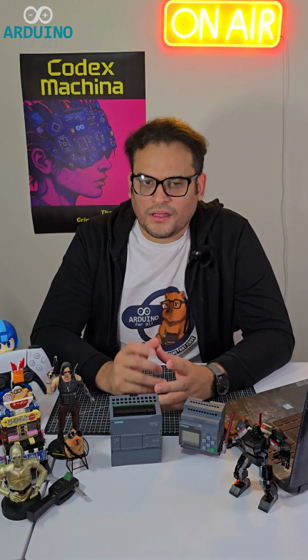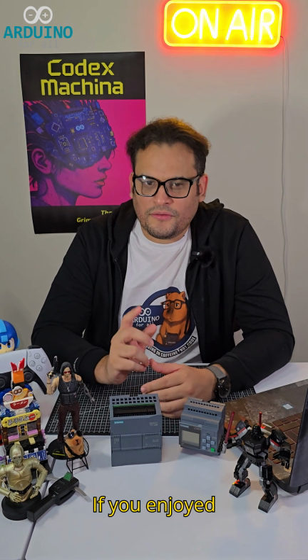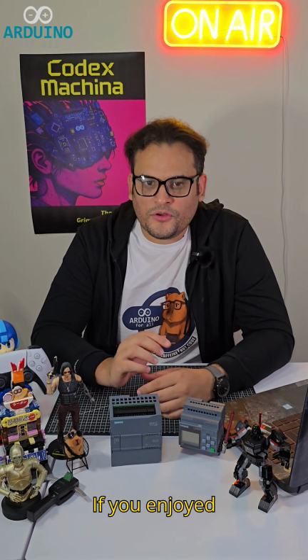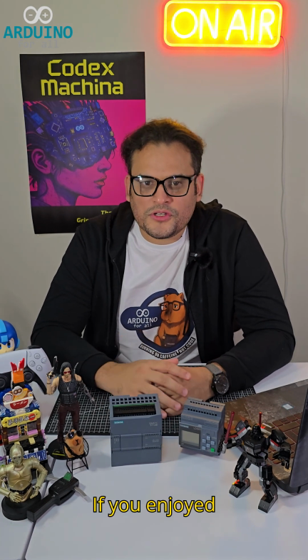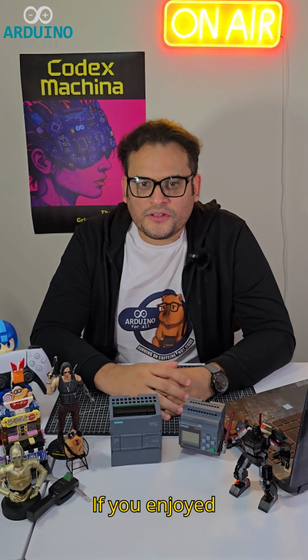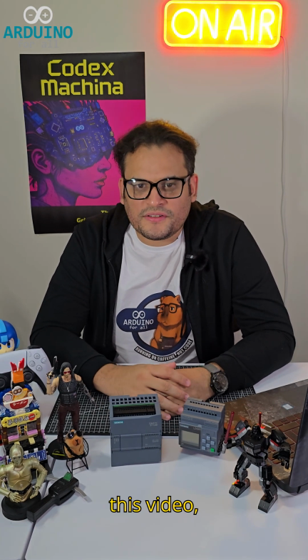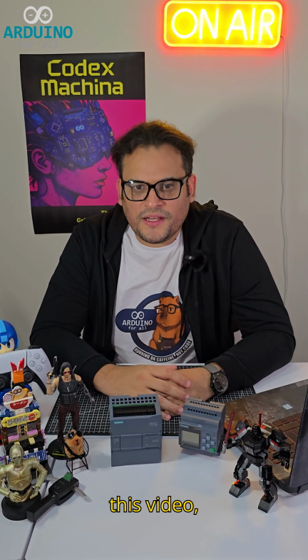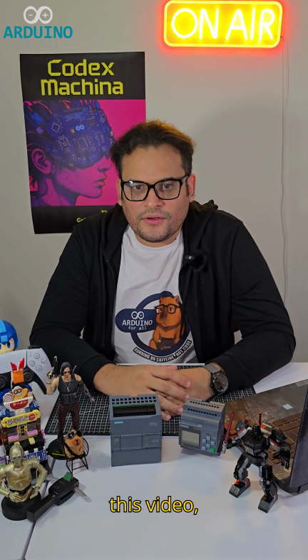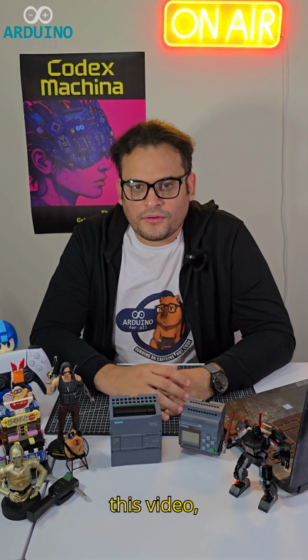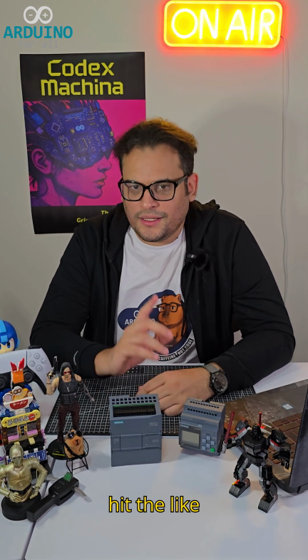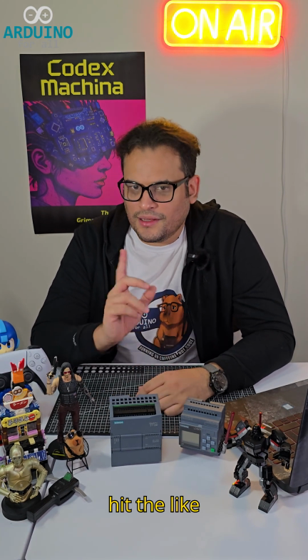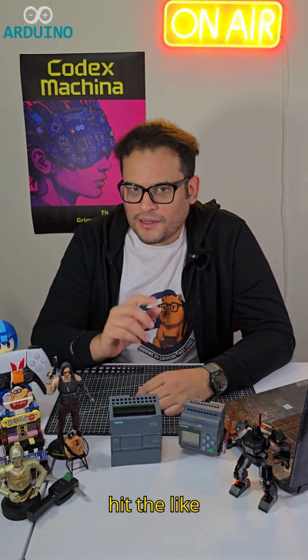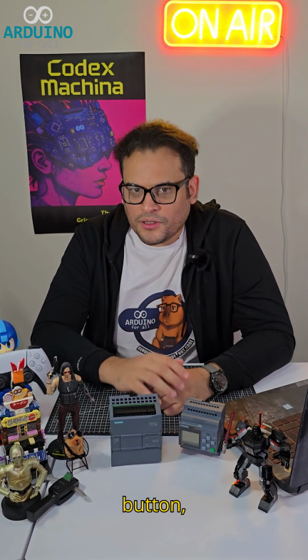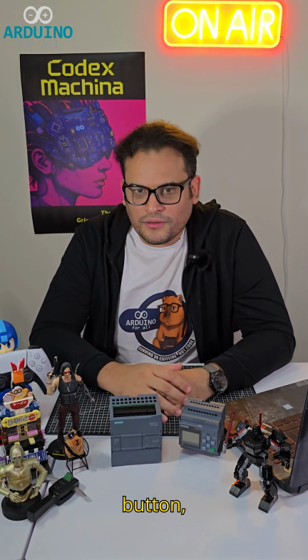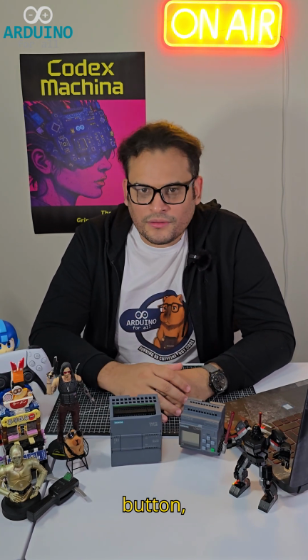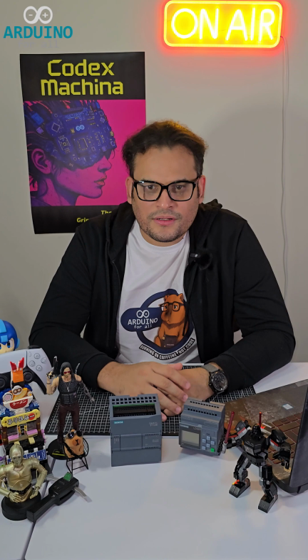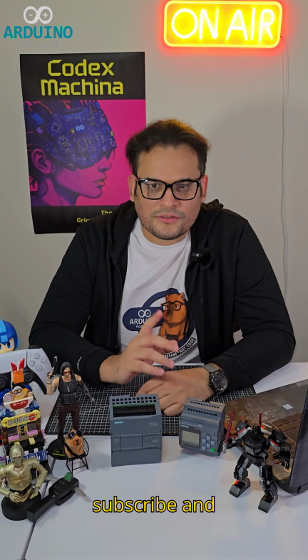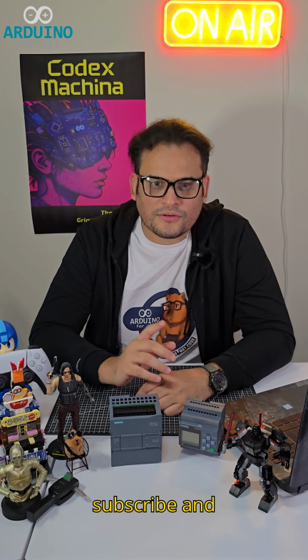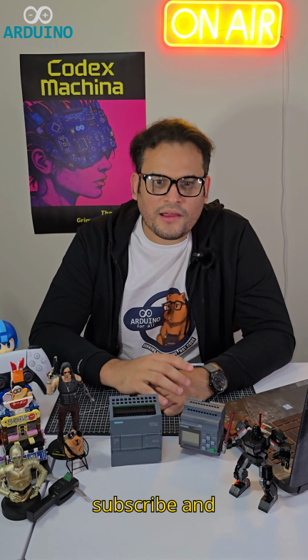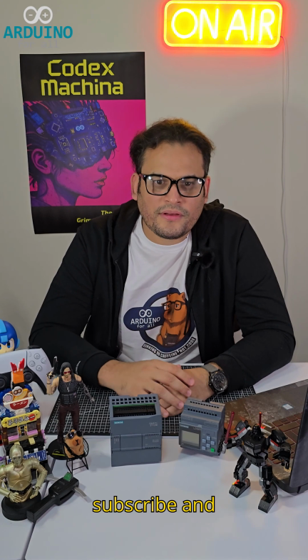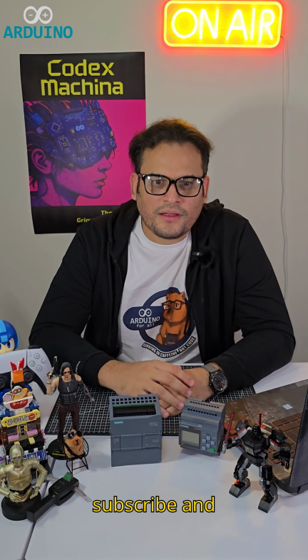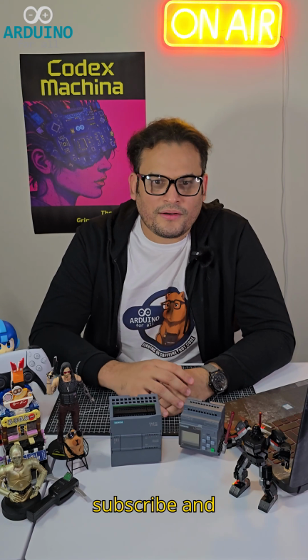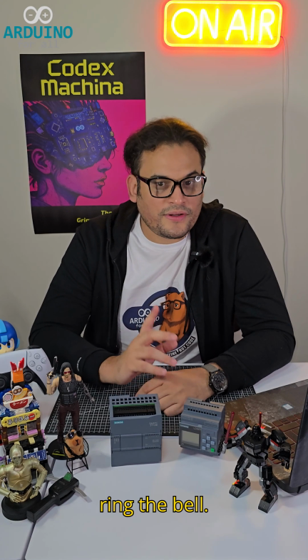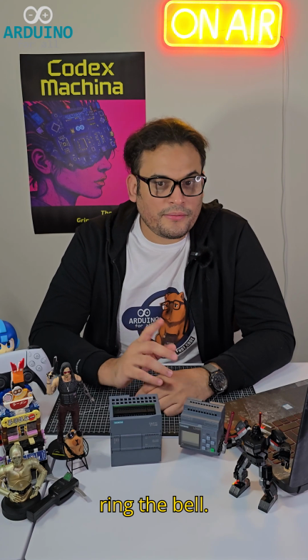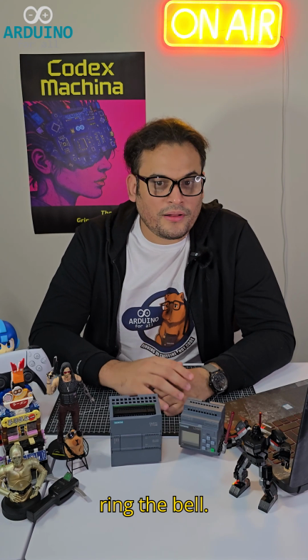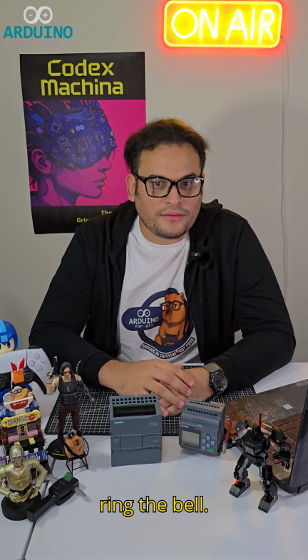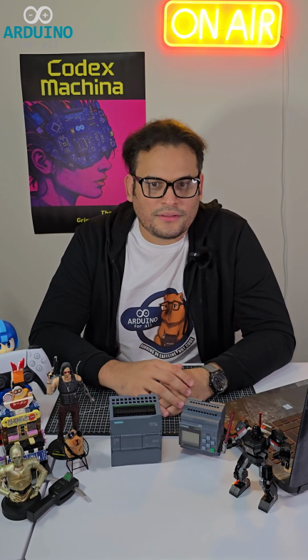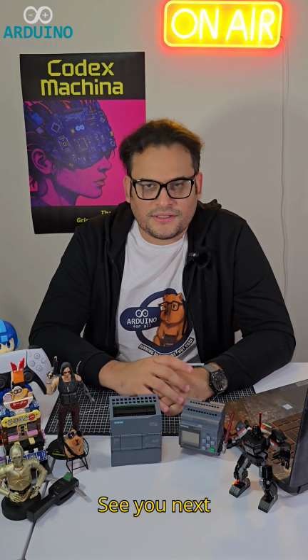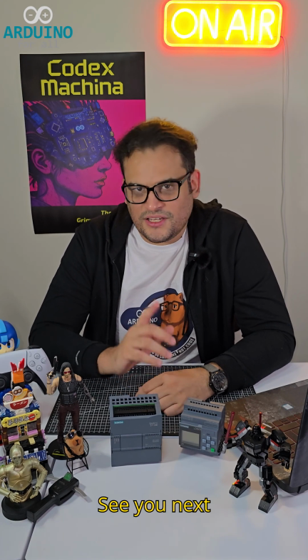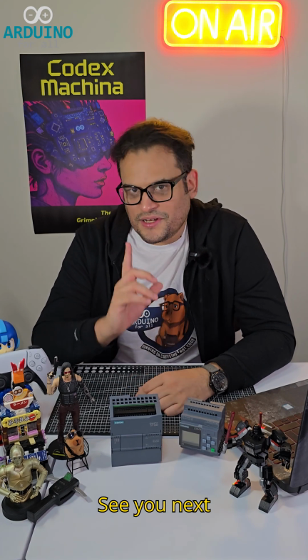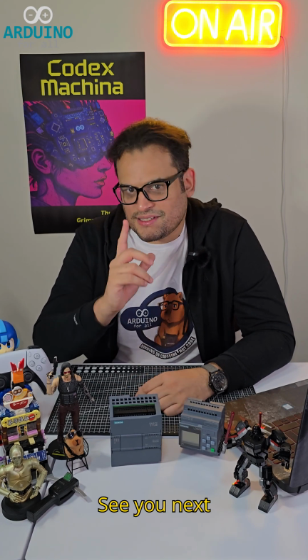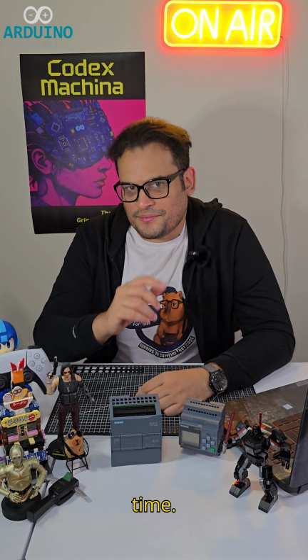If you enjoyed this video, hit the like button, subscribe, and ring the bell. See you next time.